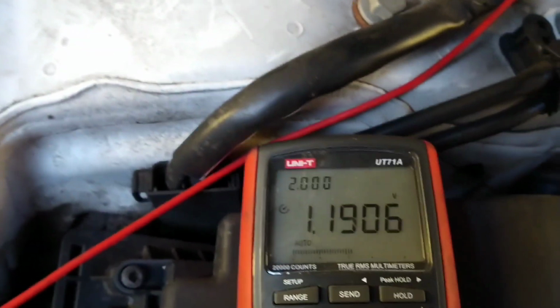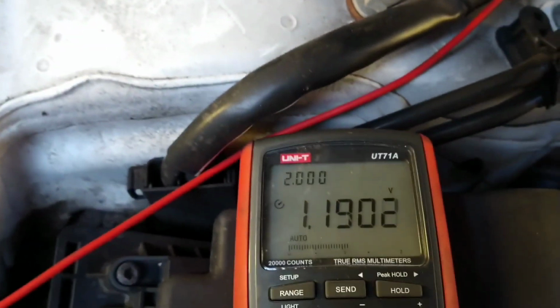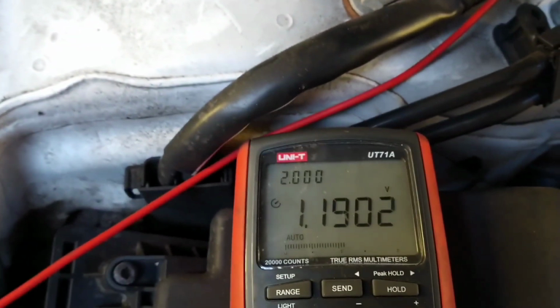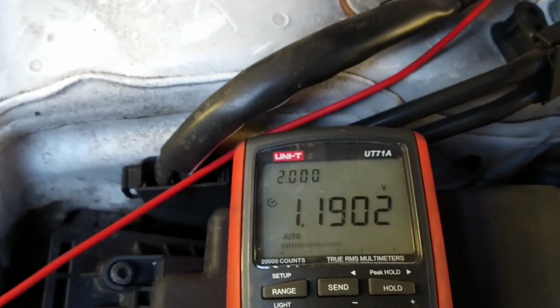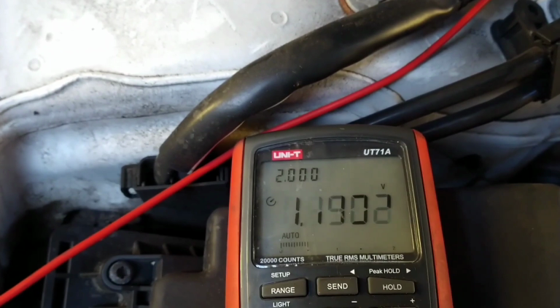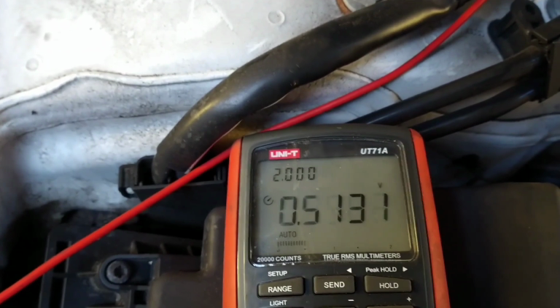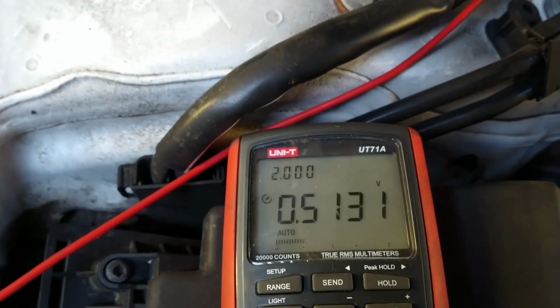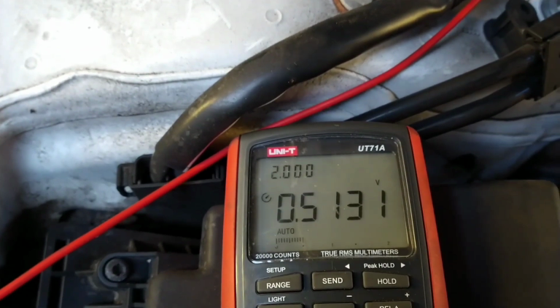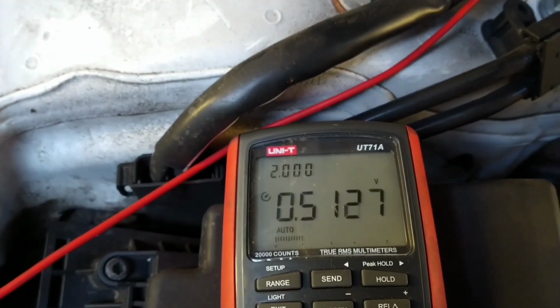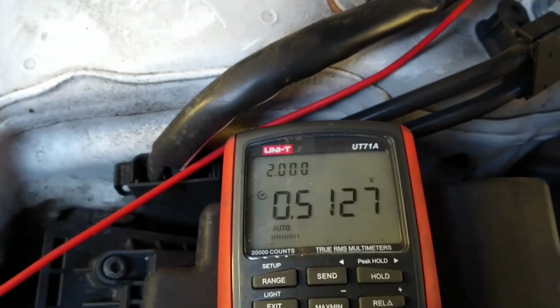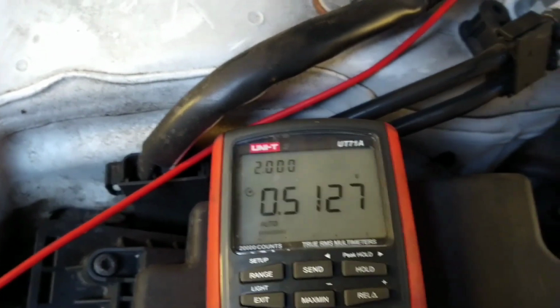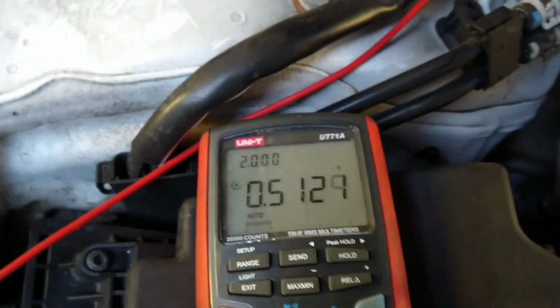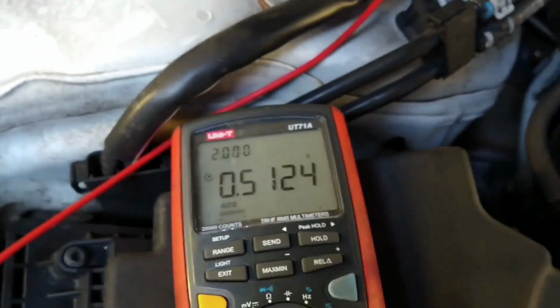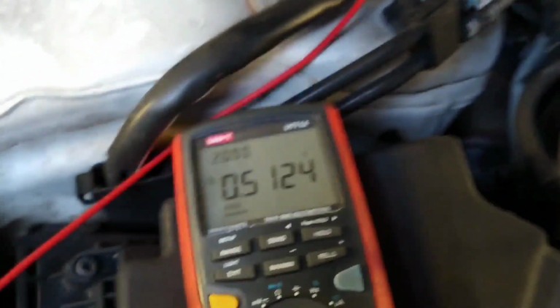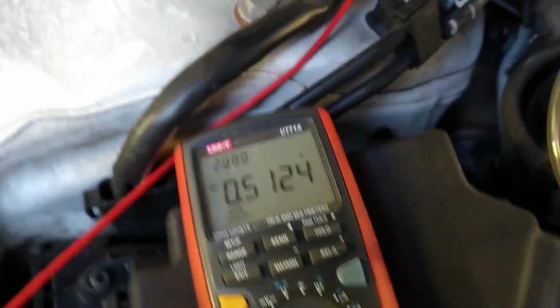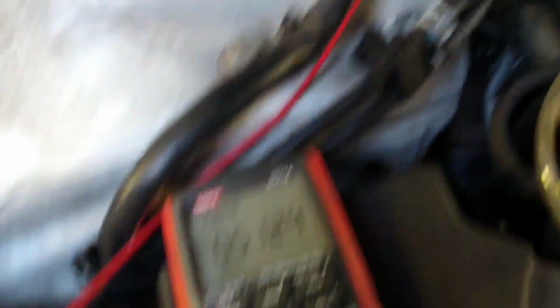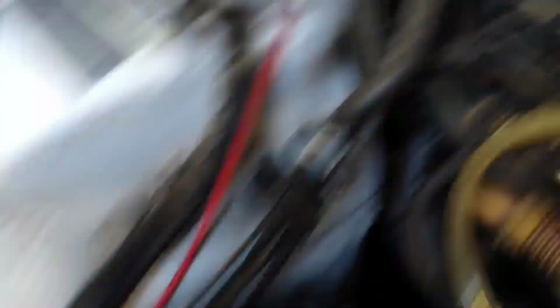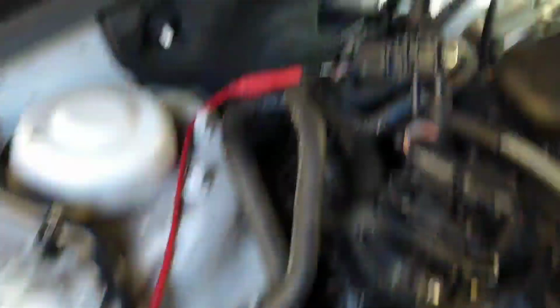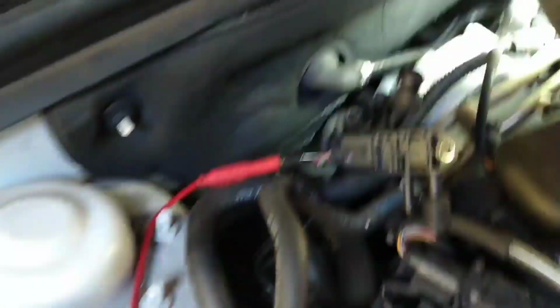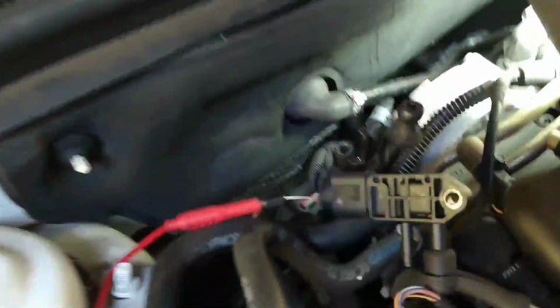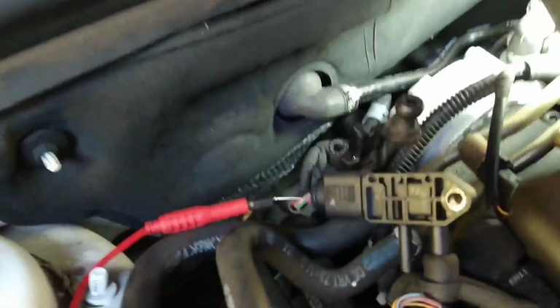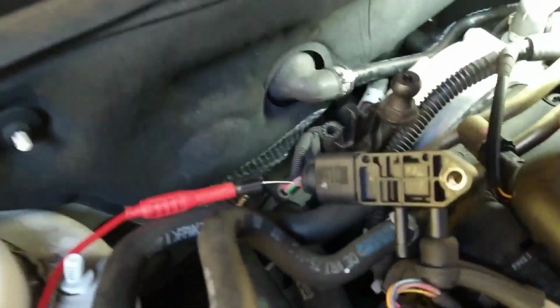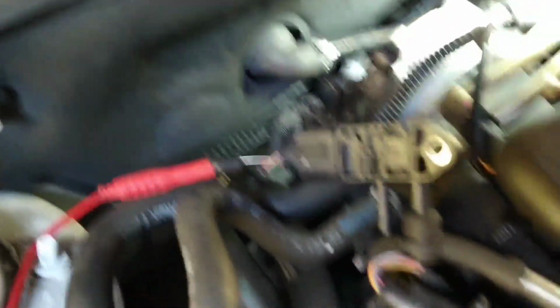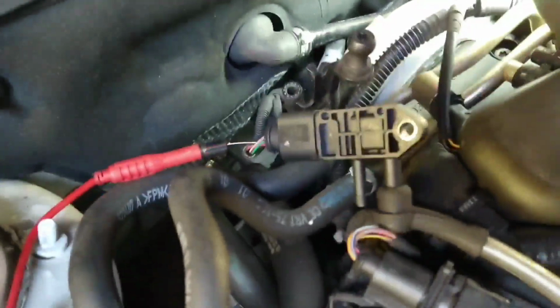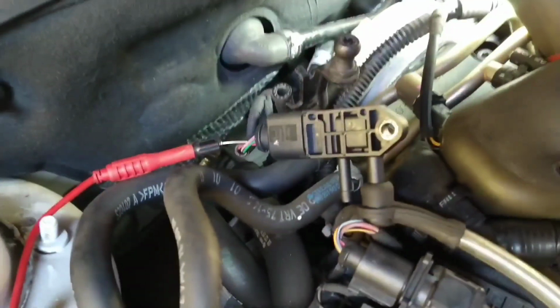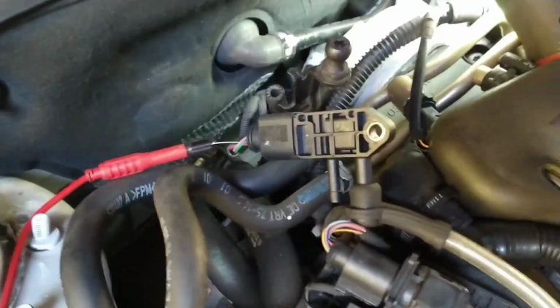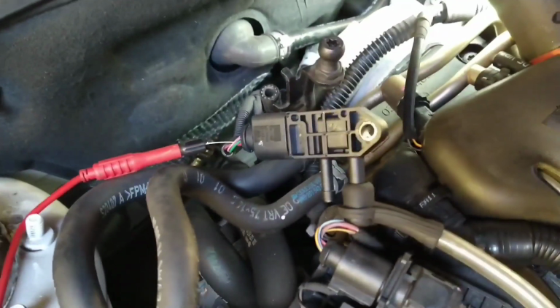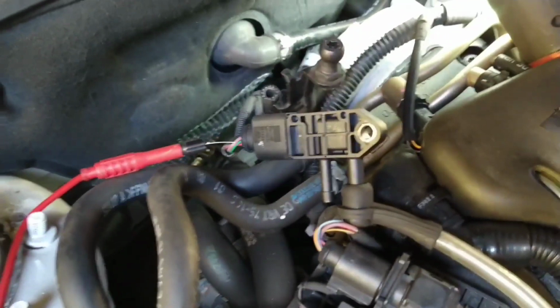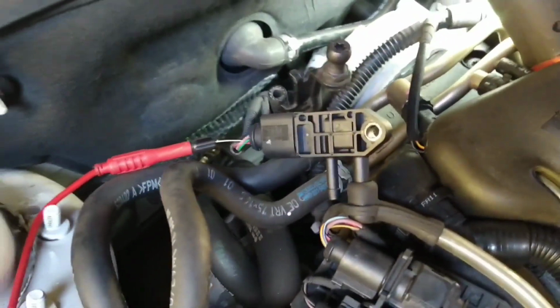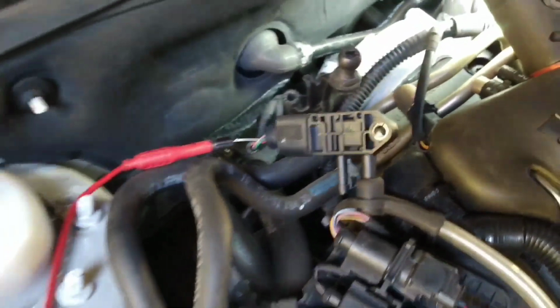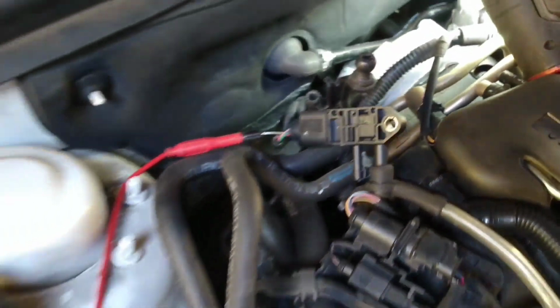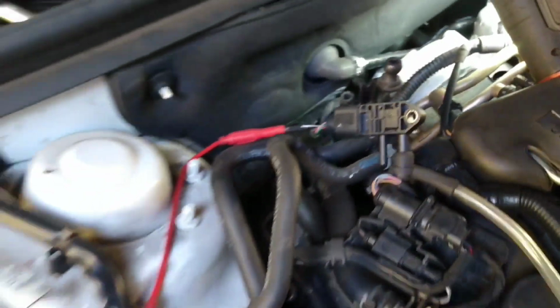You can also unplug it and see the voltage go up to 5 volts when you unplug there.